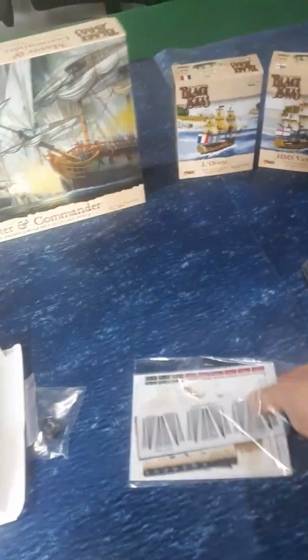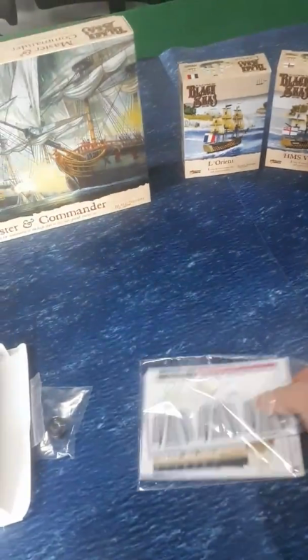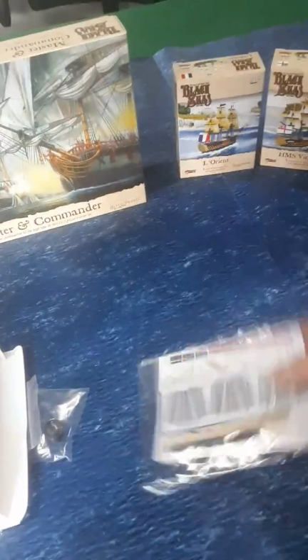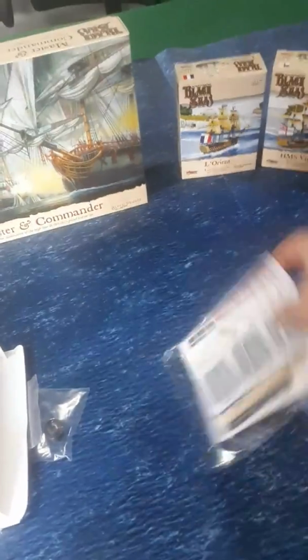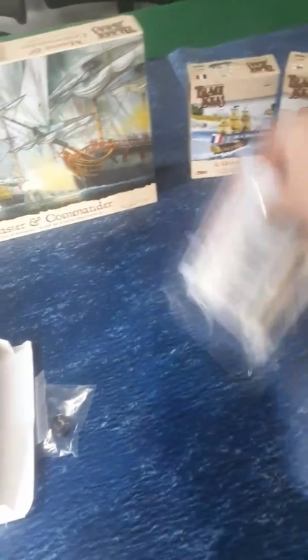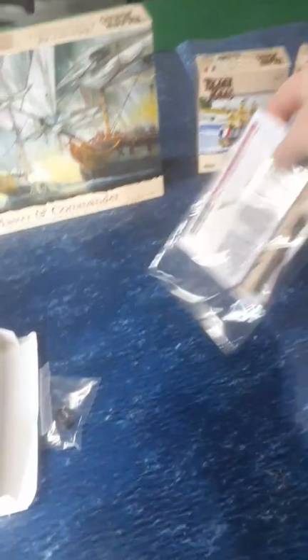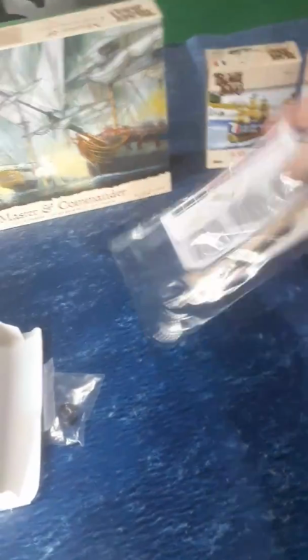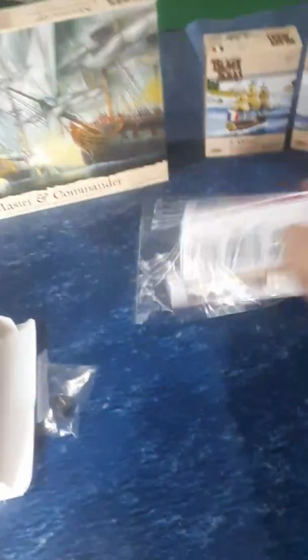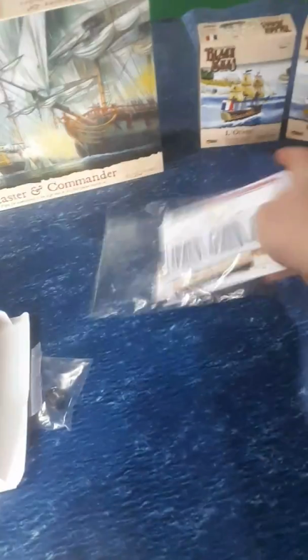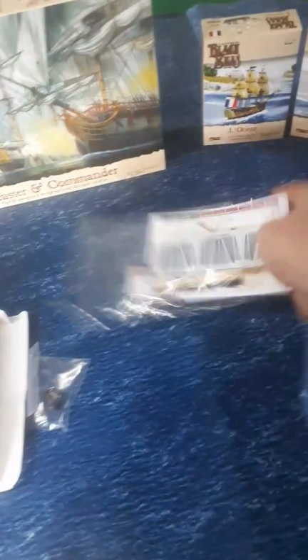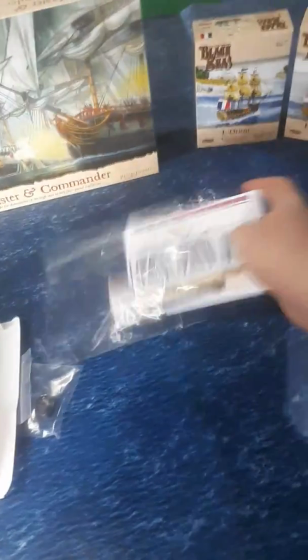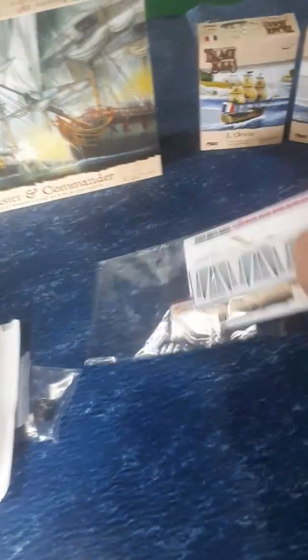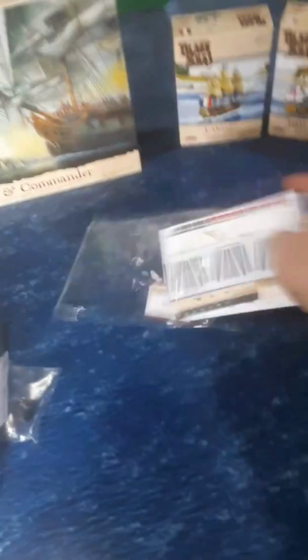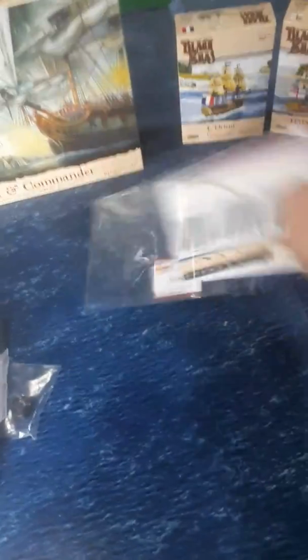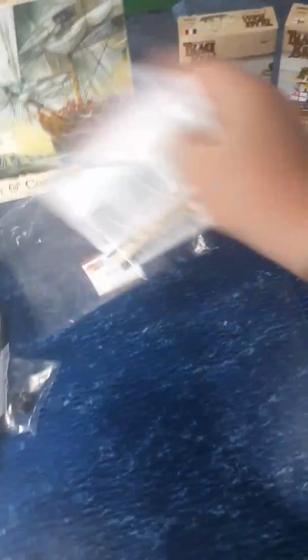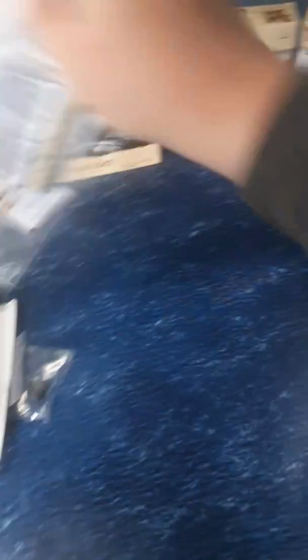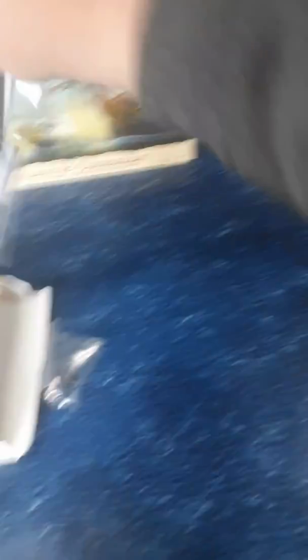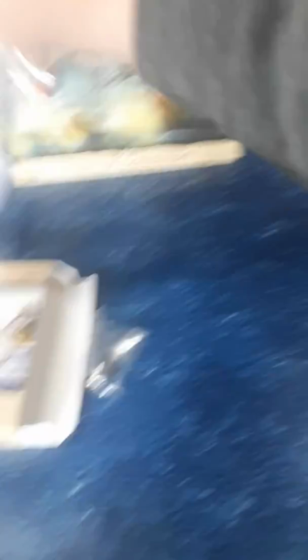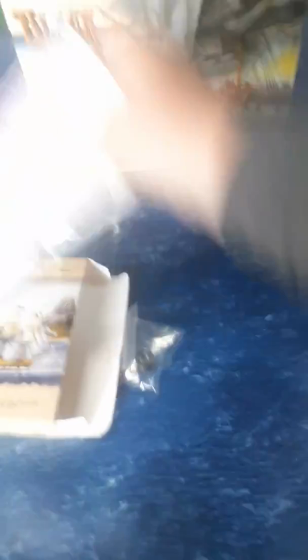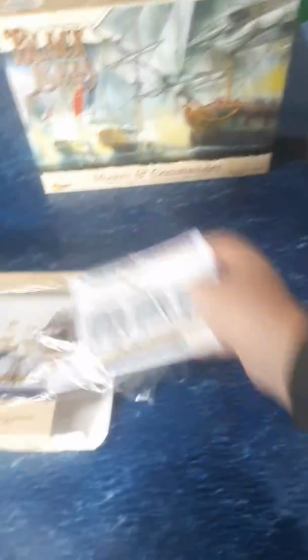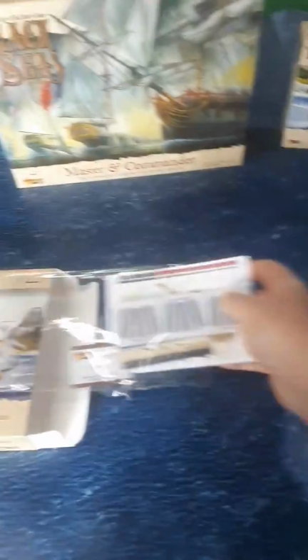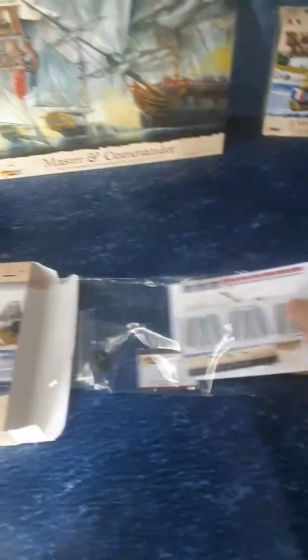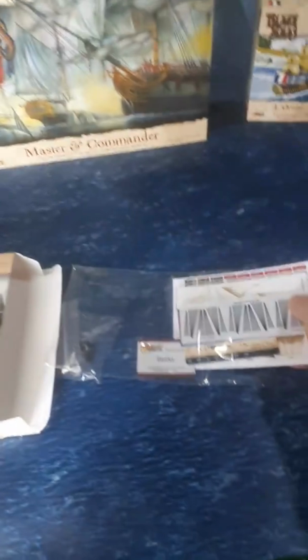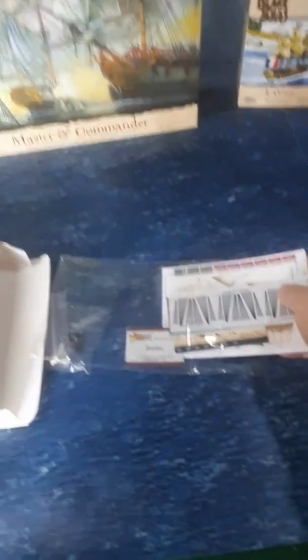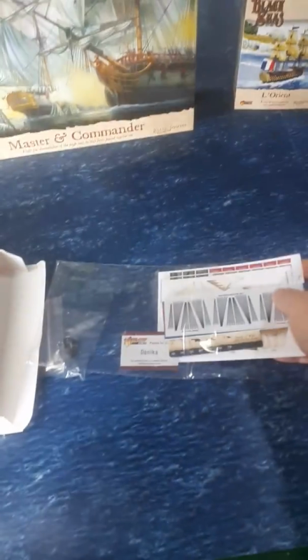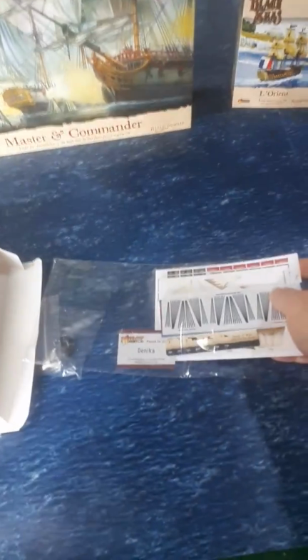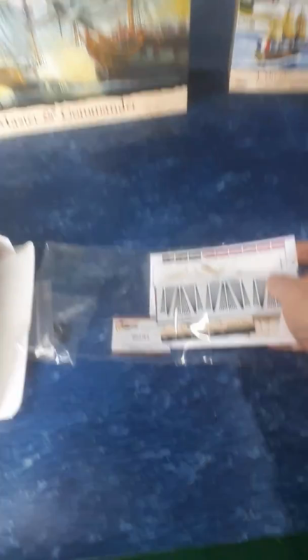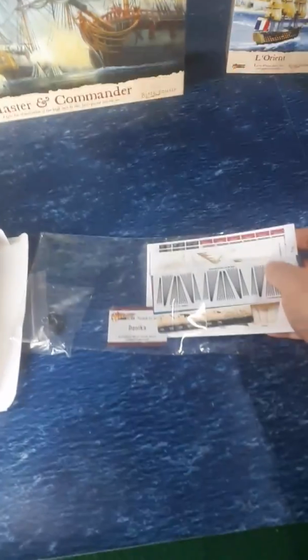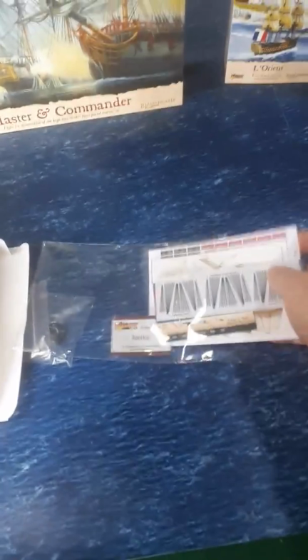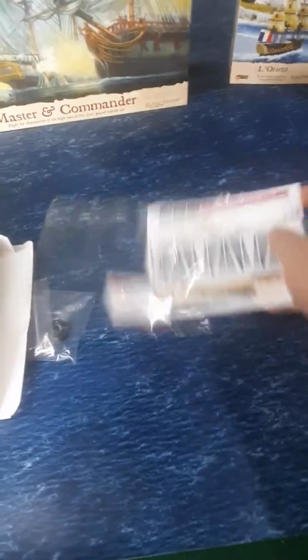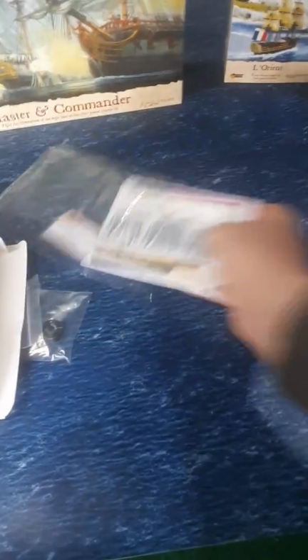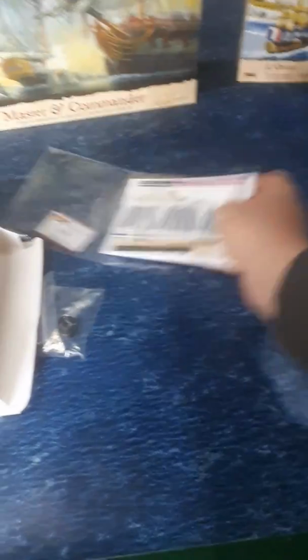We'll pull these out and have a look at them. Packed by Donika — thank you, Donika.